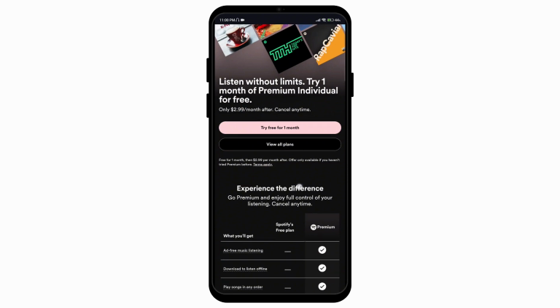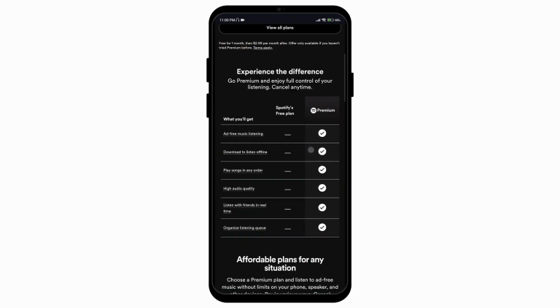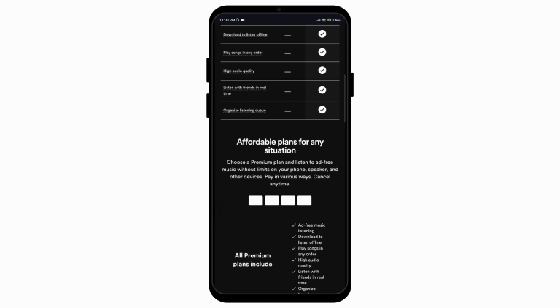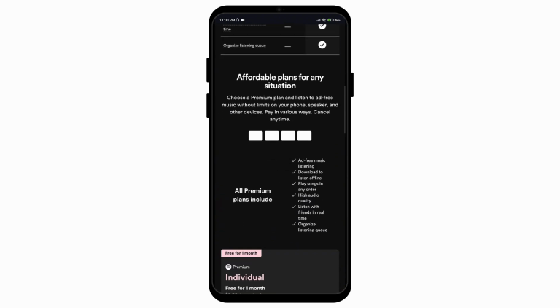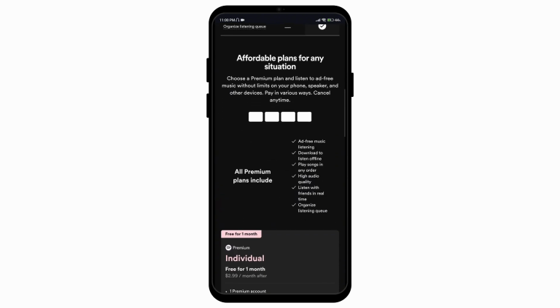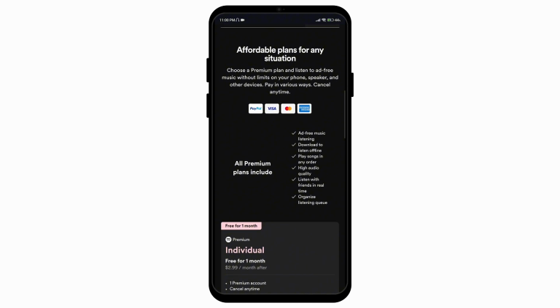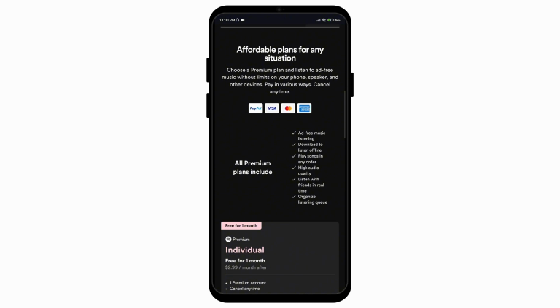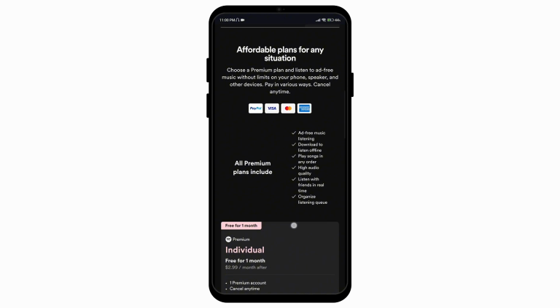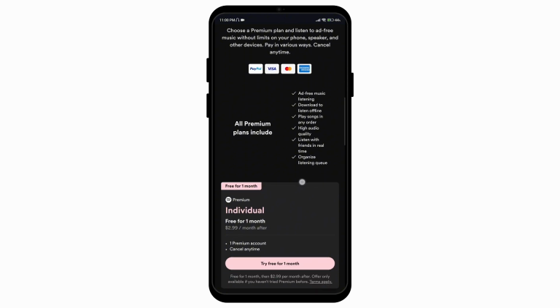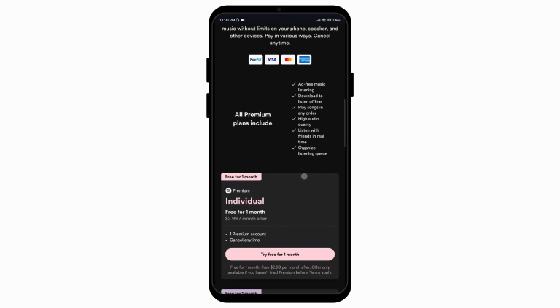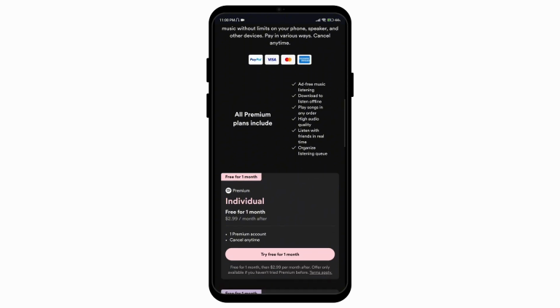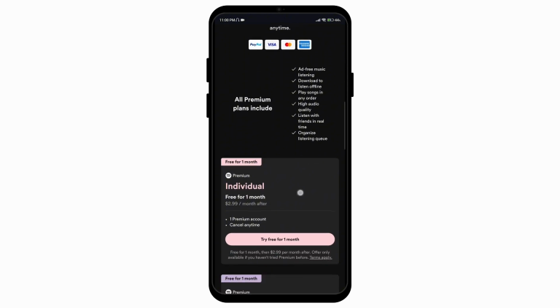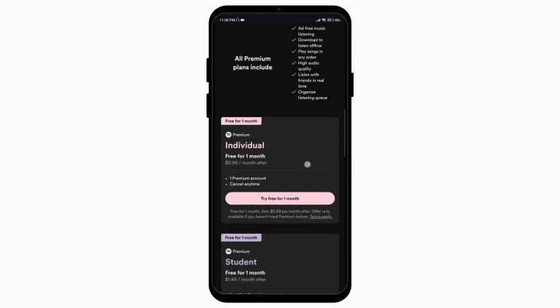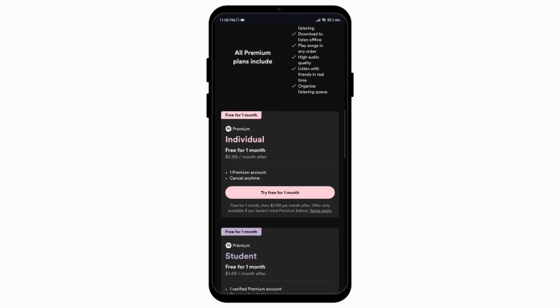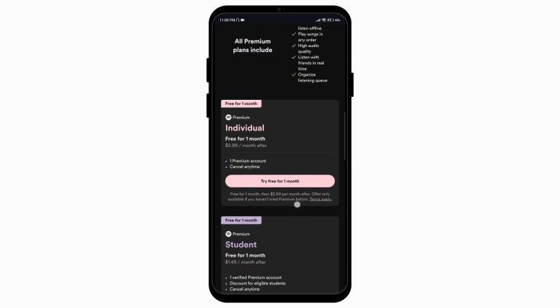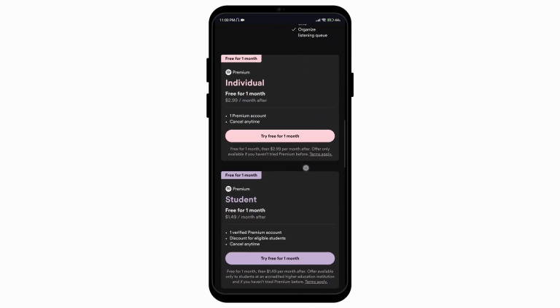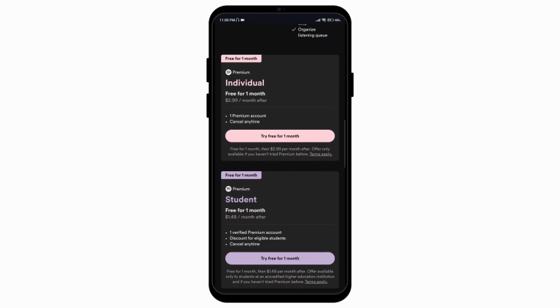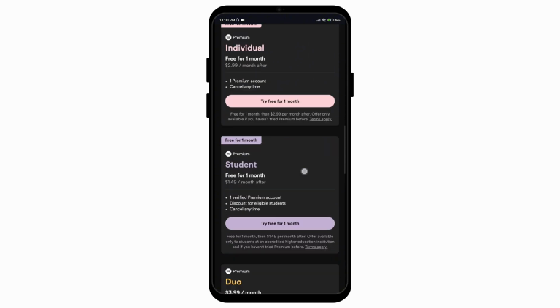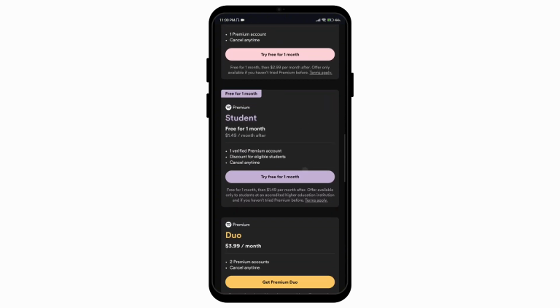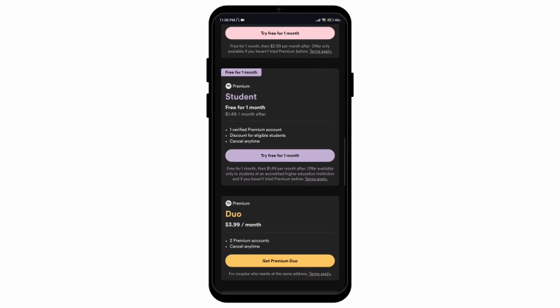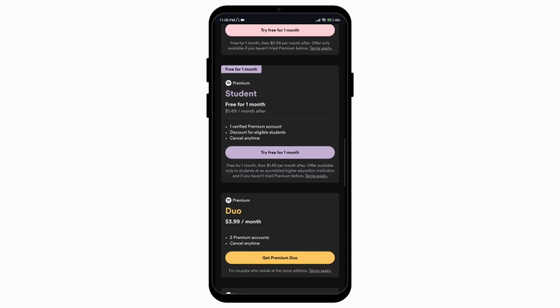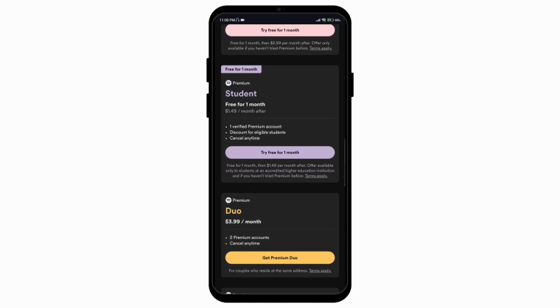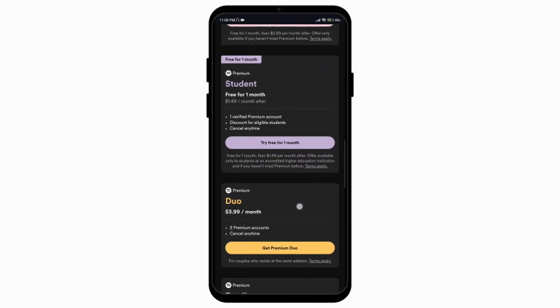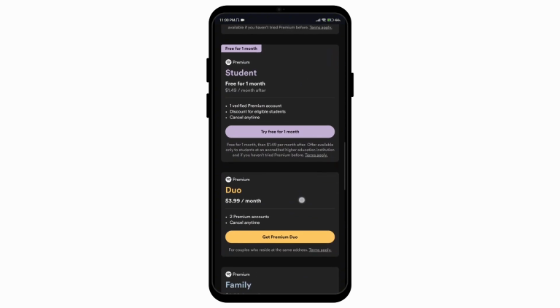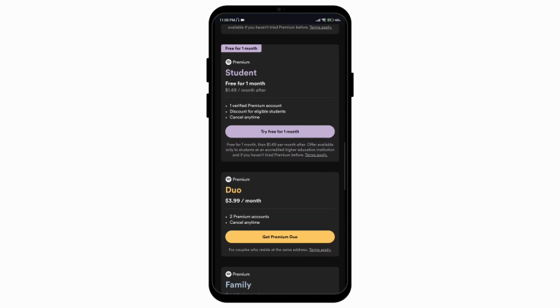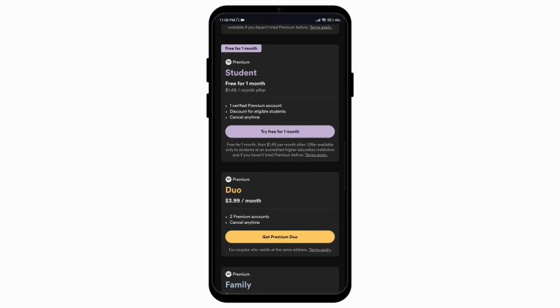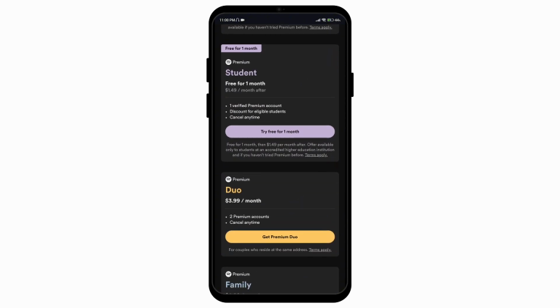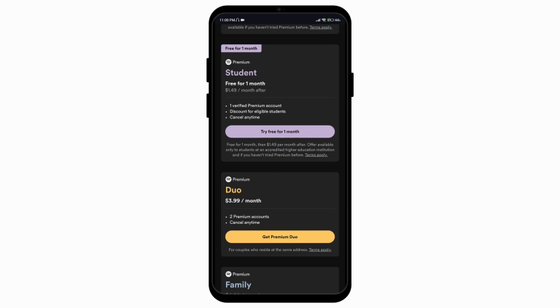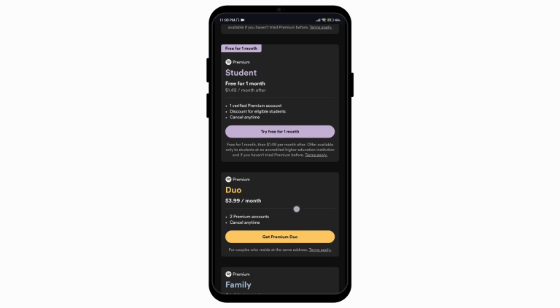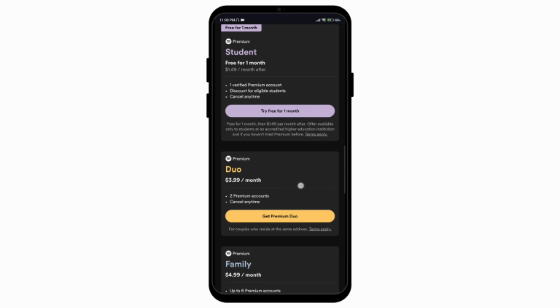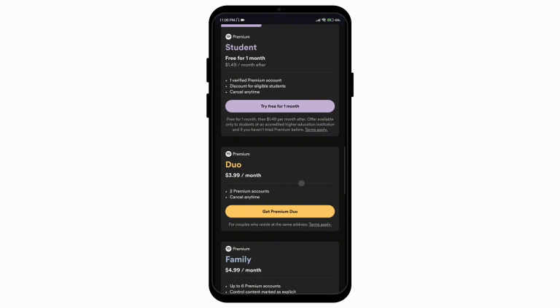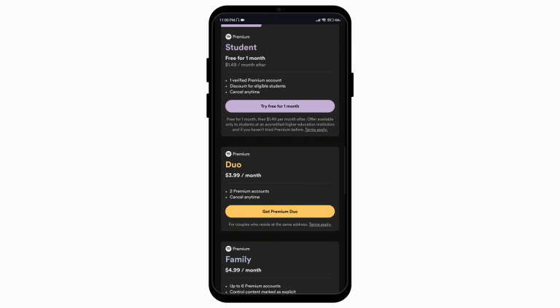And there you go — that is the alternative to getting Spotify premium for free. I hope you enjoyed the video, and if you'd like to see more content like this, please consider supporting us by subscribing to the channel.